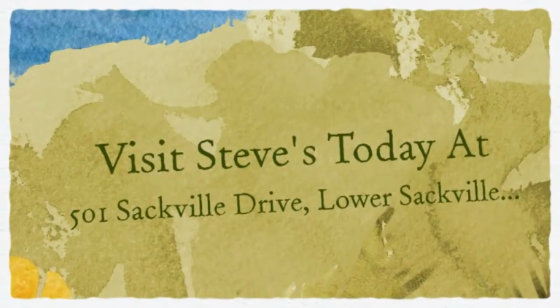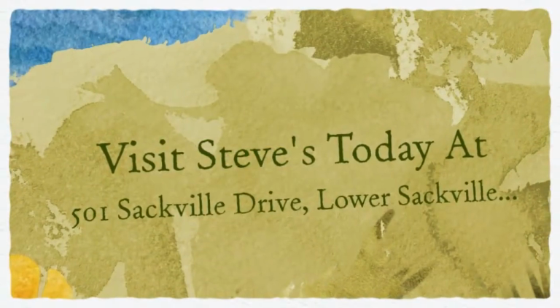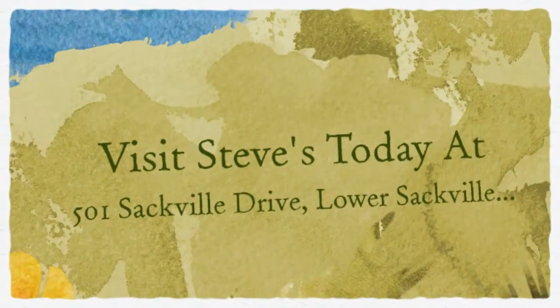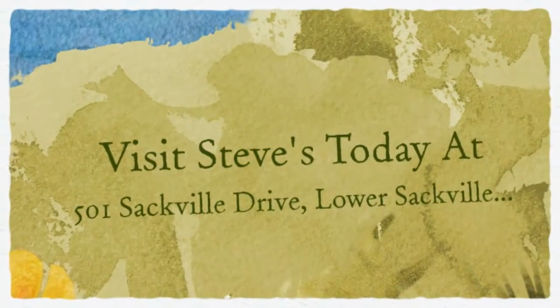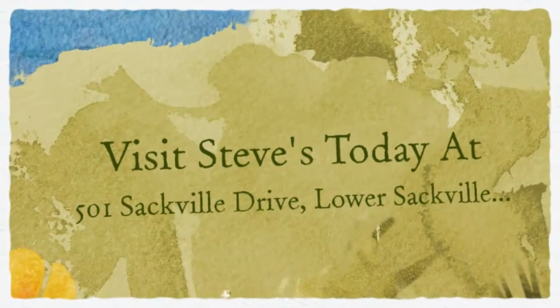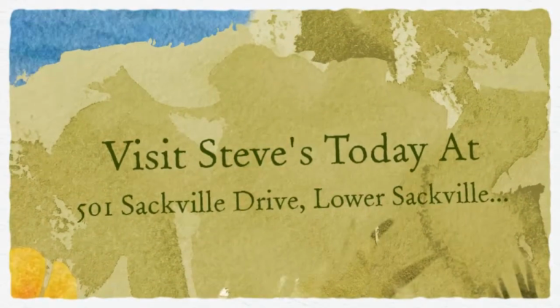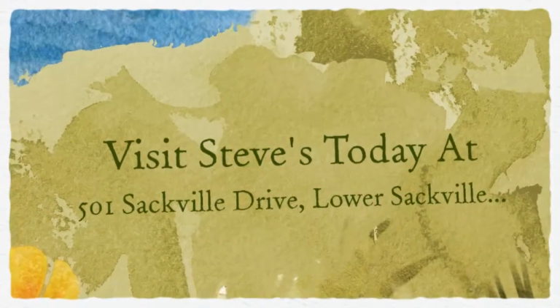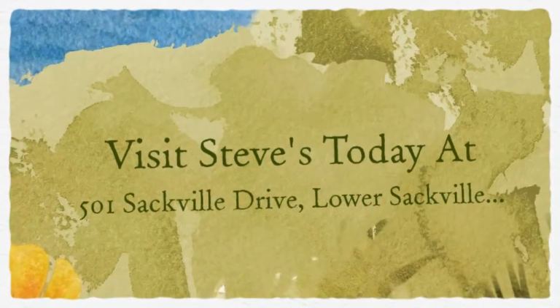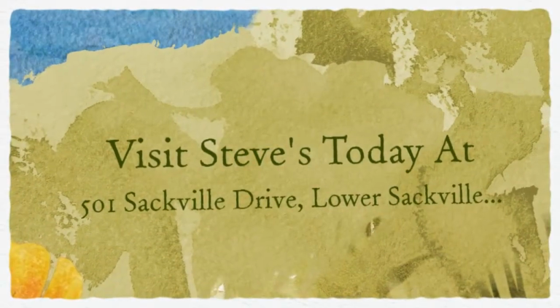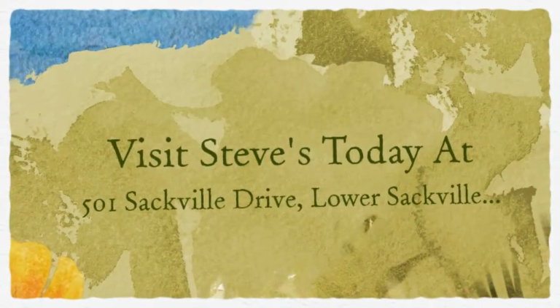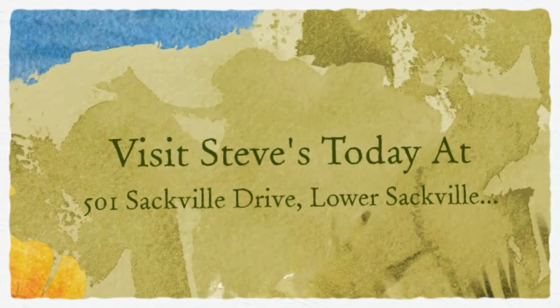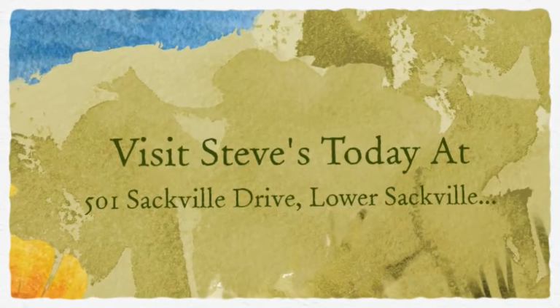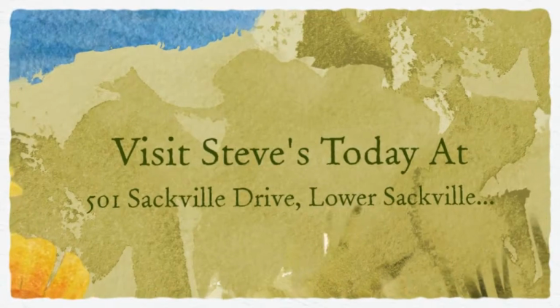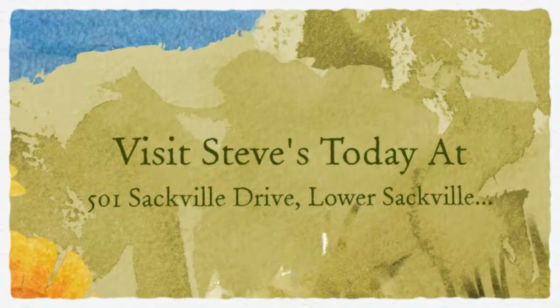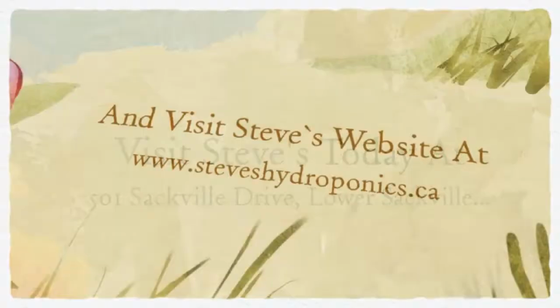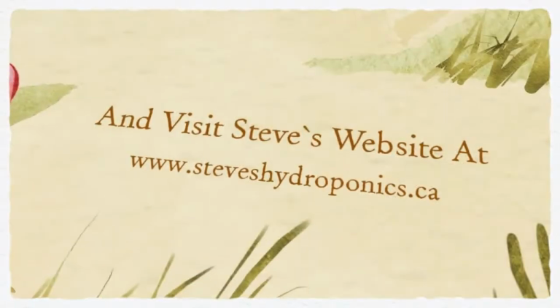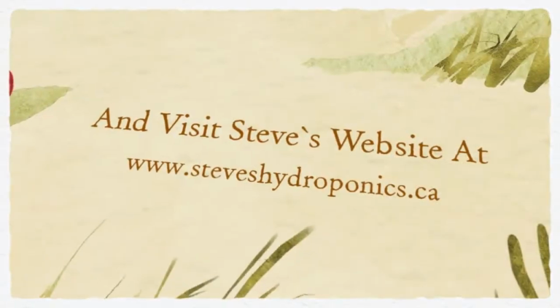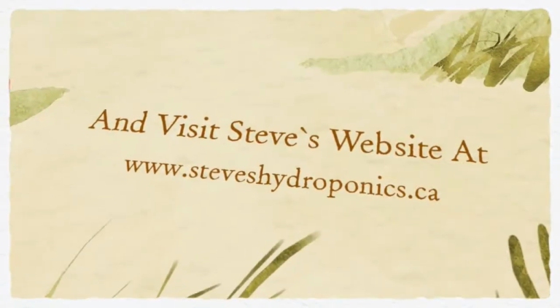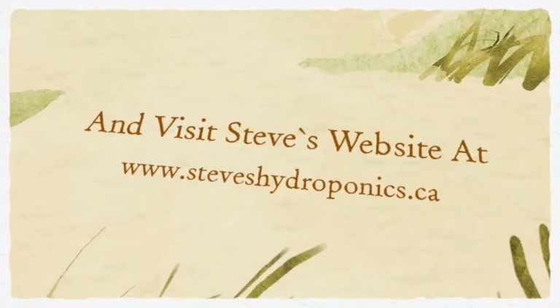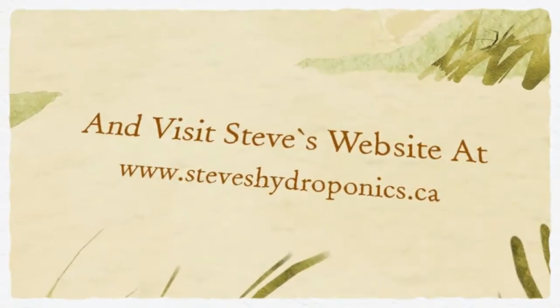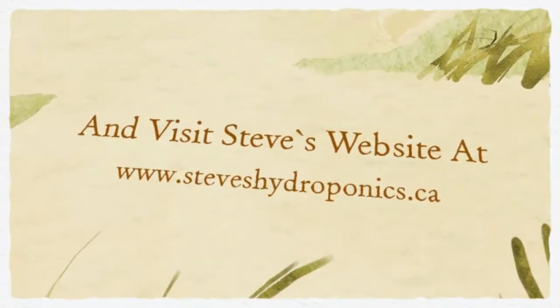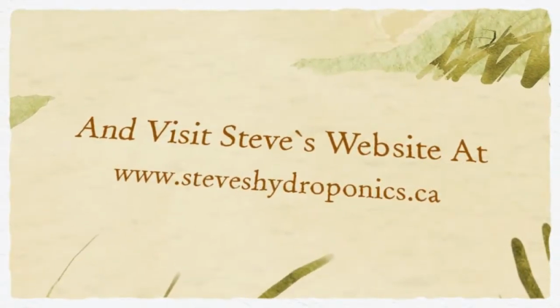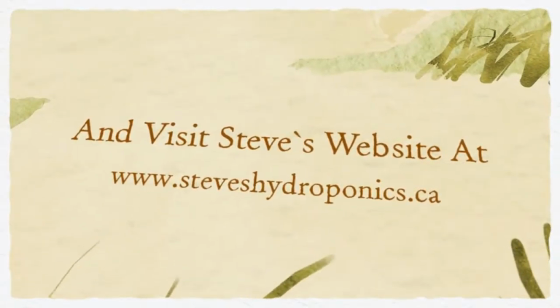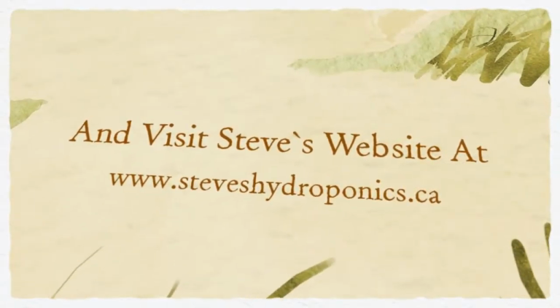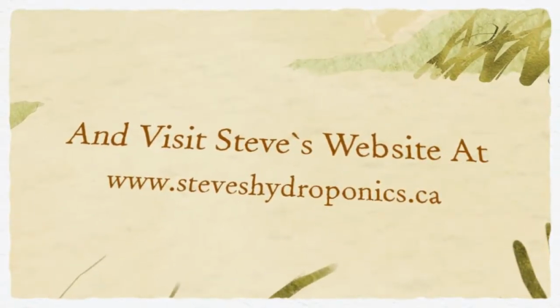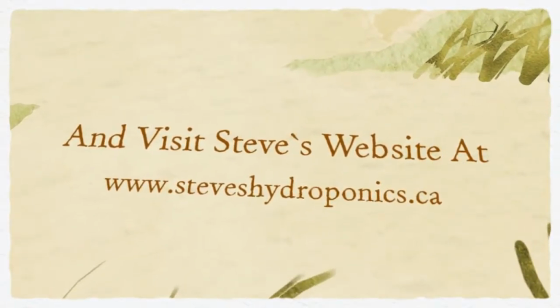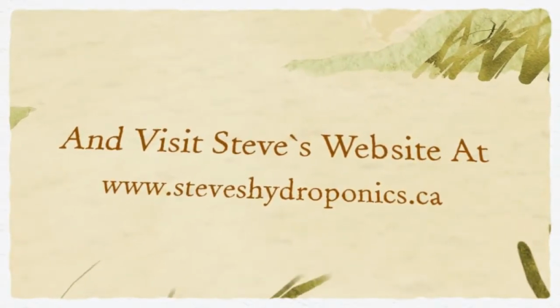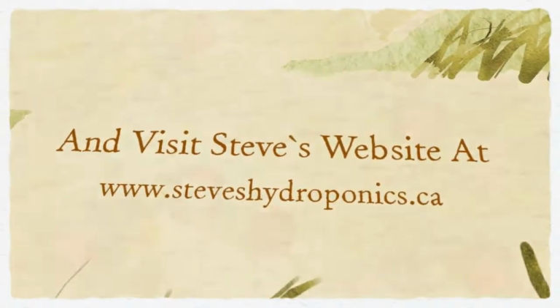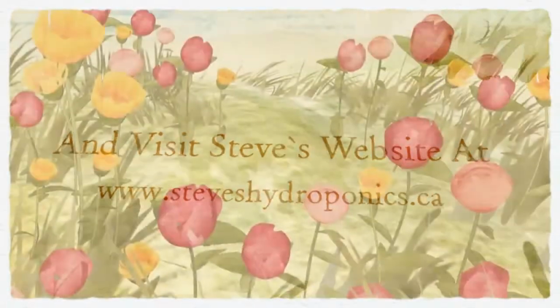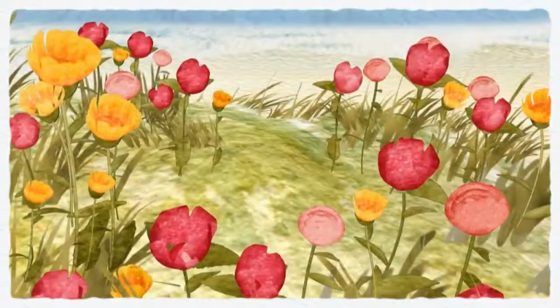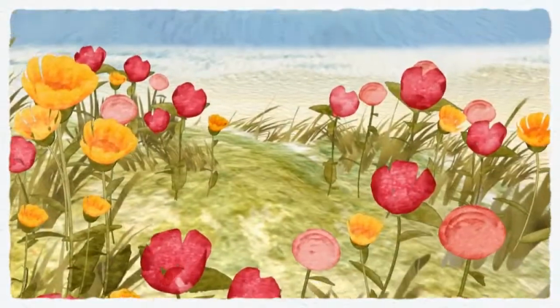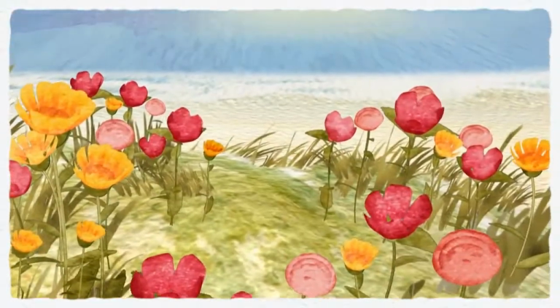Visit Steve's Hydroponics today at 501 Sackville Drive, Lower Sackville, and visit Steve's website at www.steveshydroponics.ca.